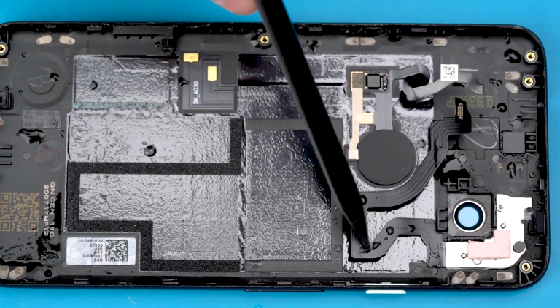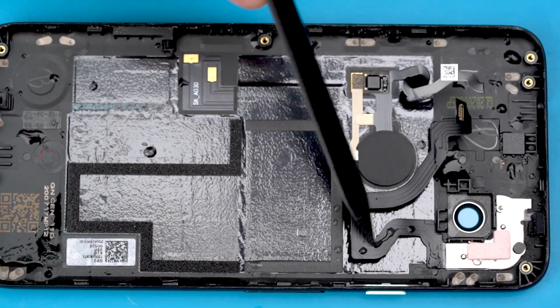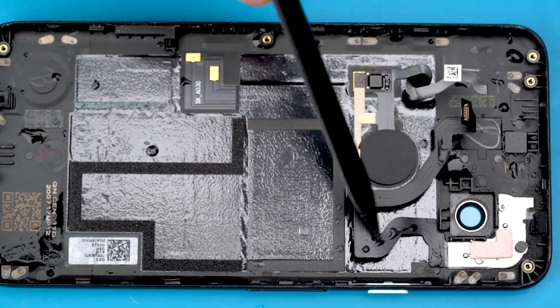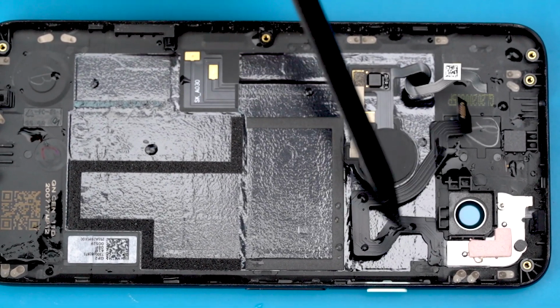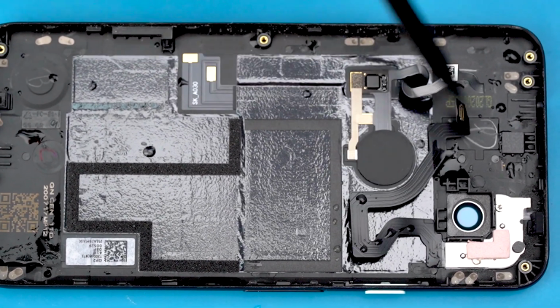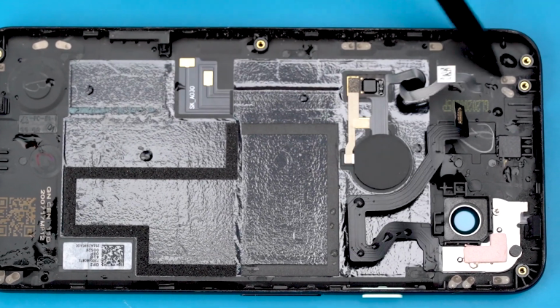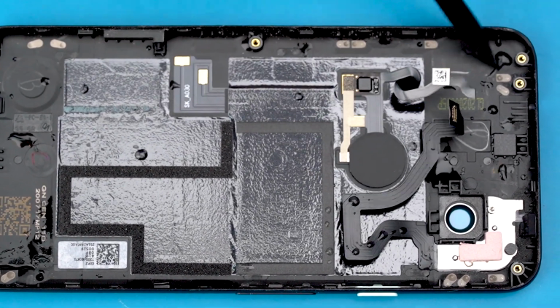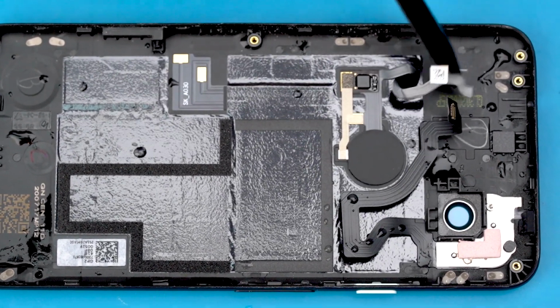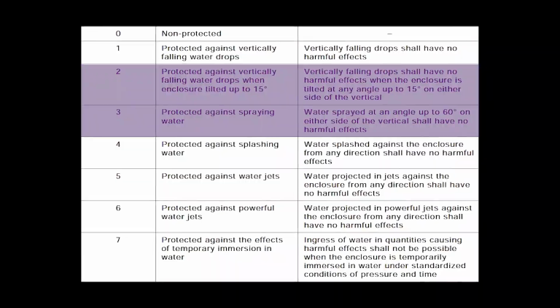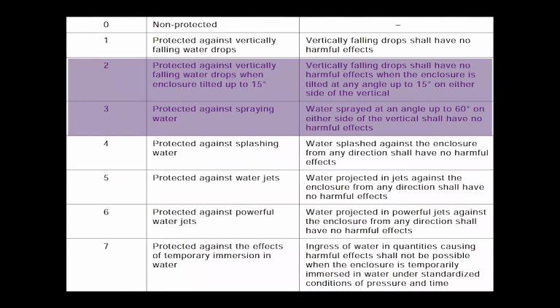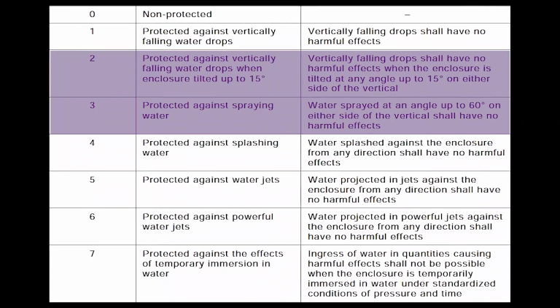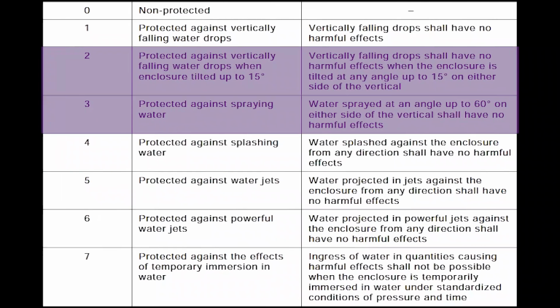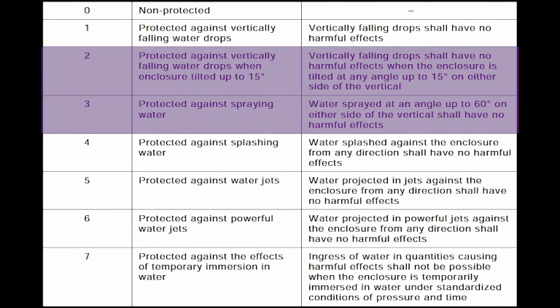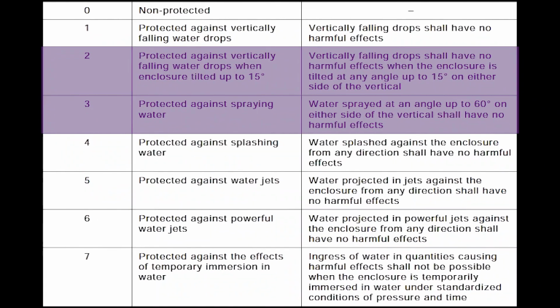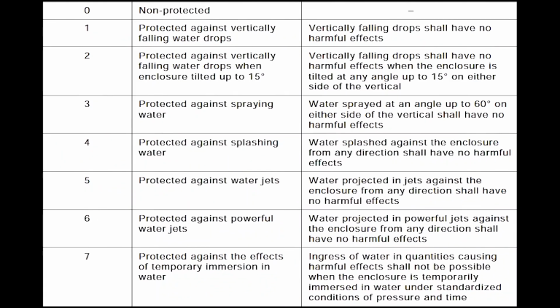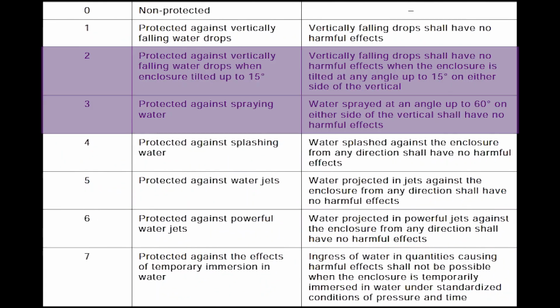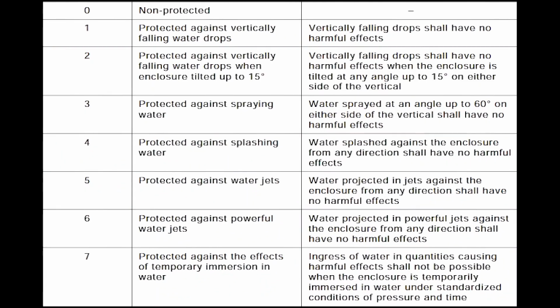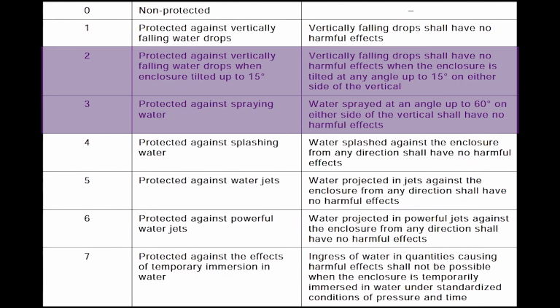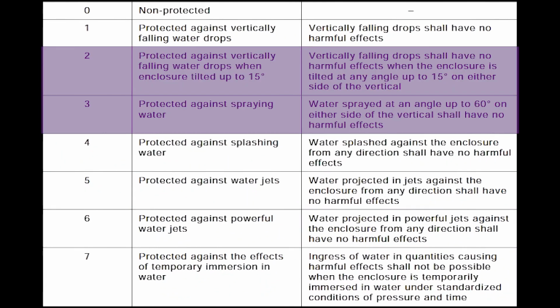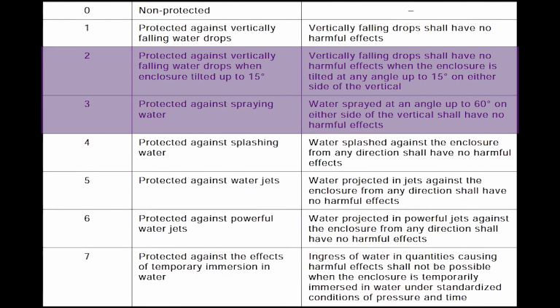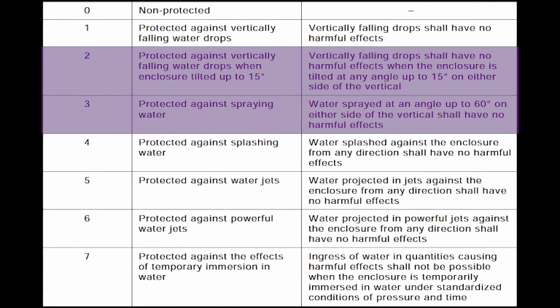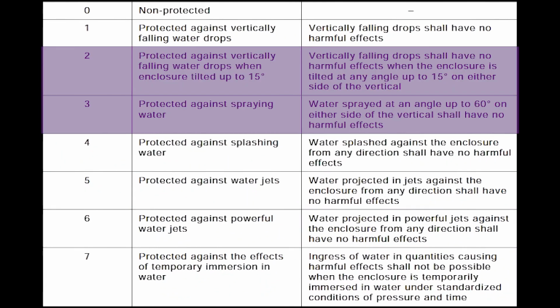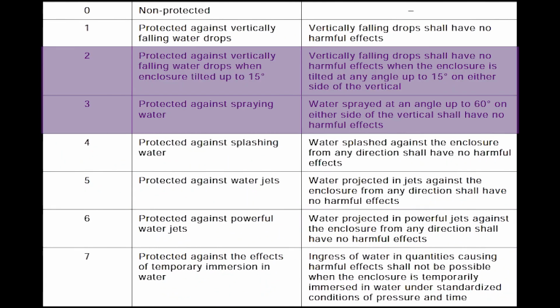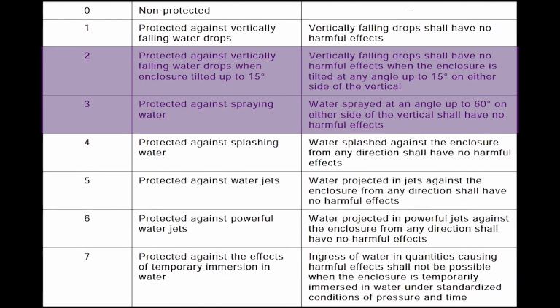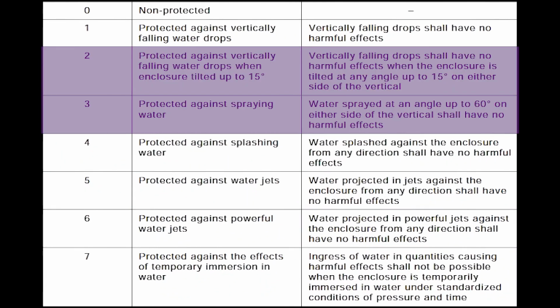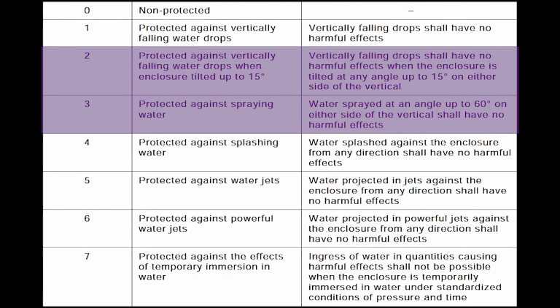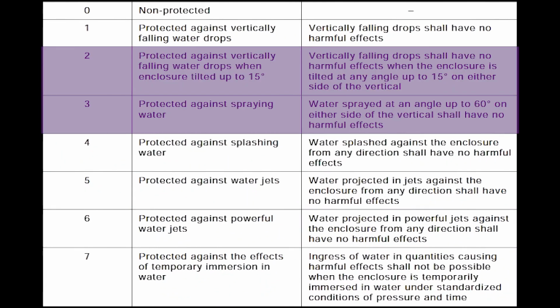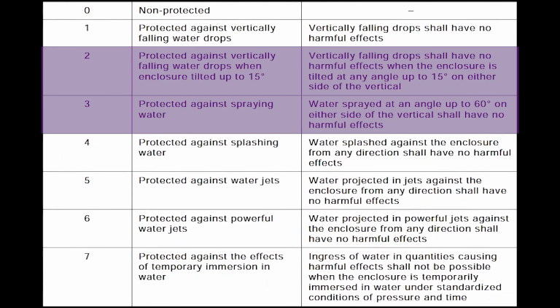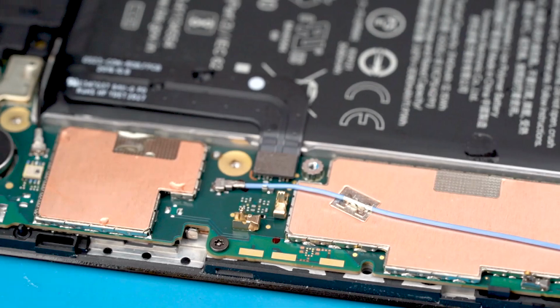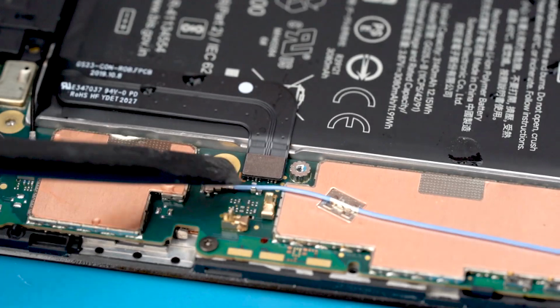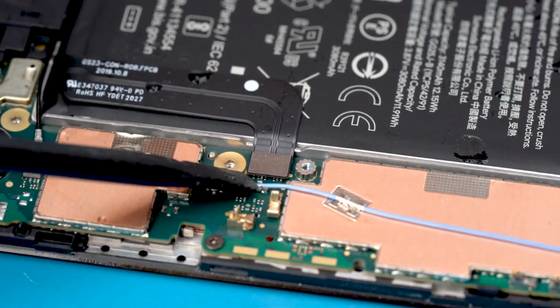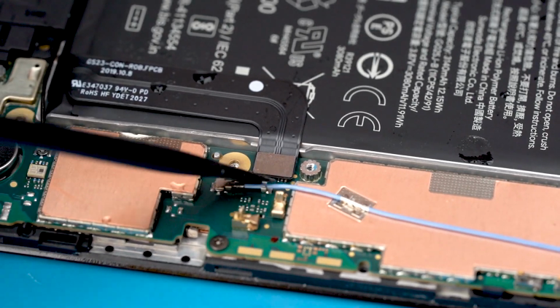The Google Pixel 4a waterproof level should be around 2 to 3, so be careful not to drop your Pixel 4a into the water.